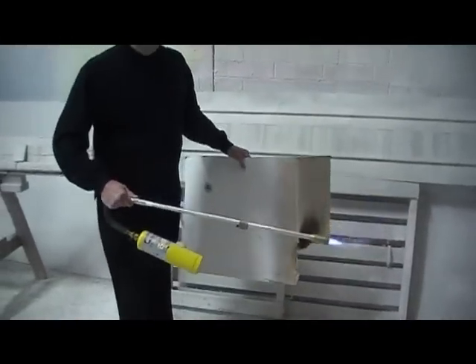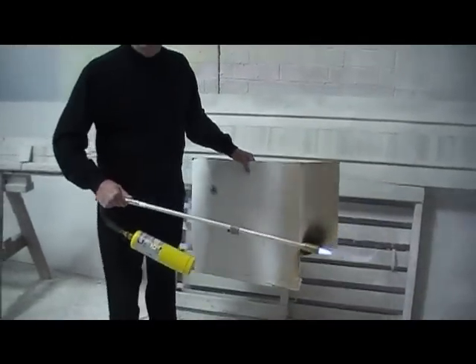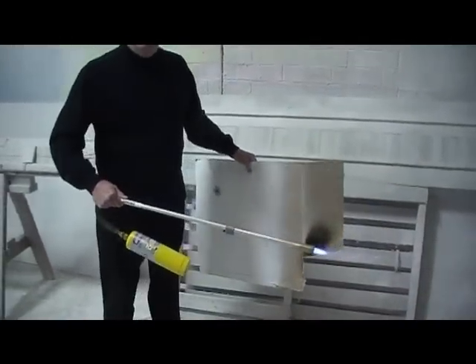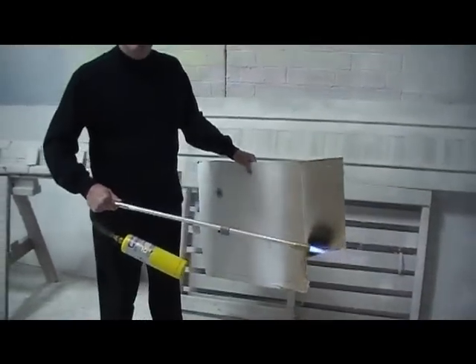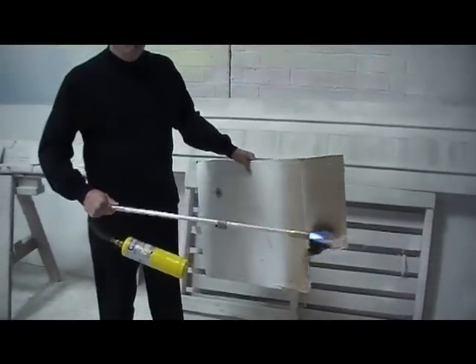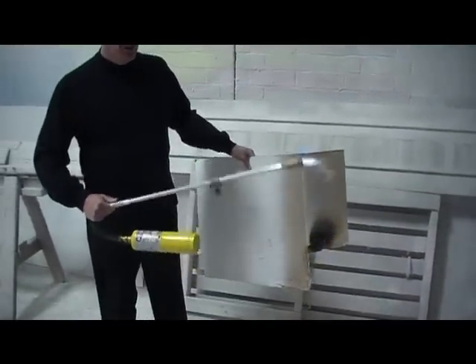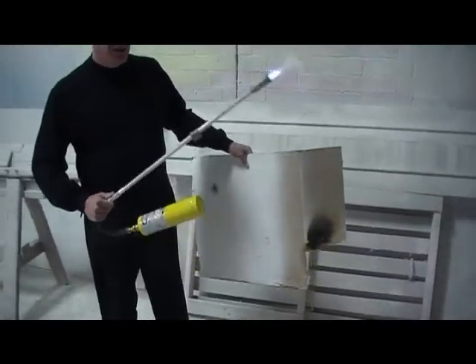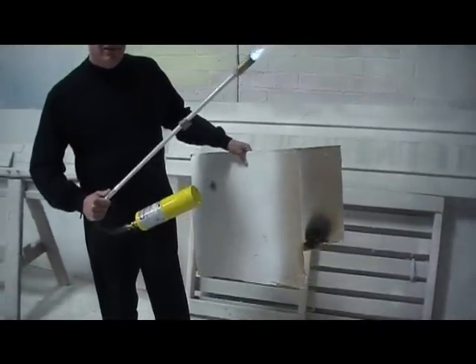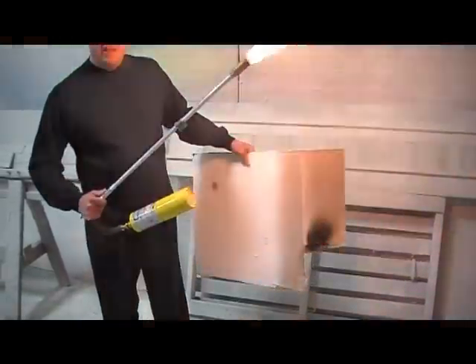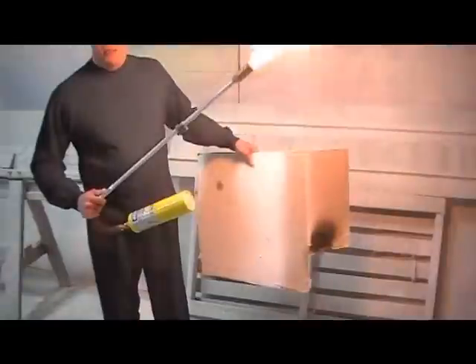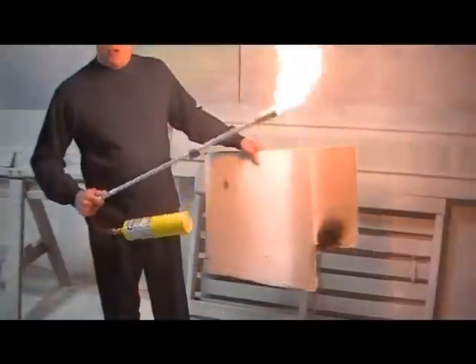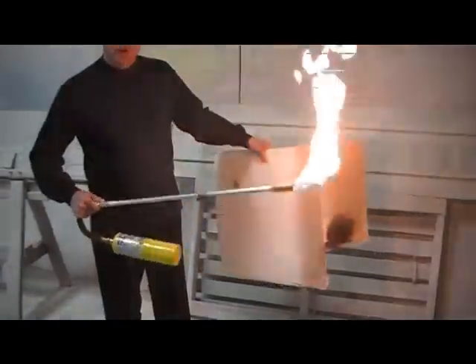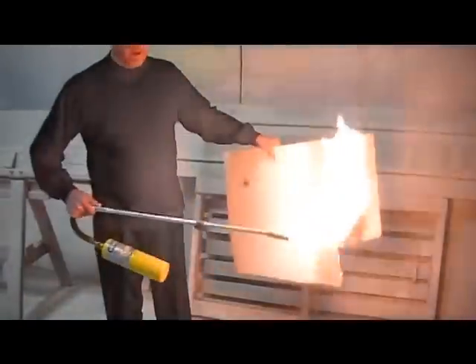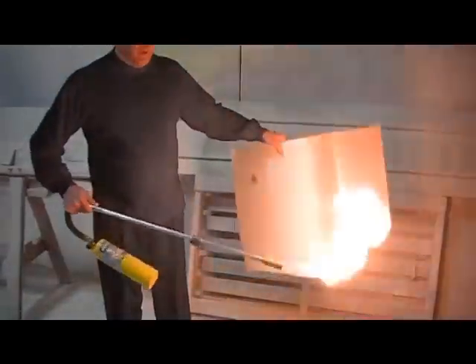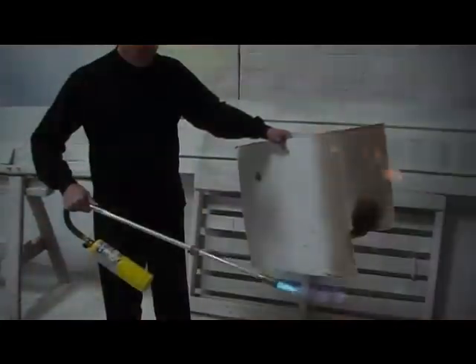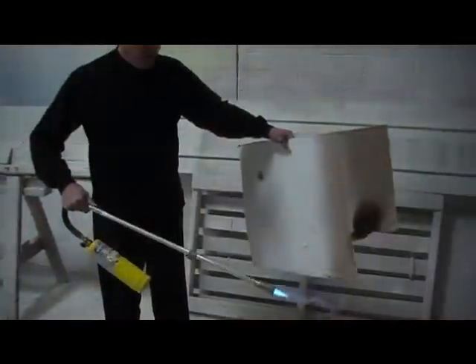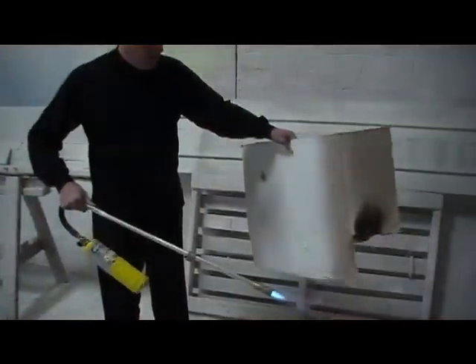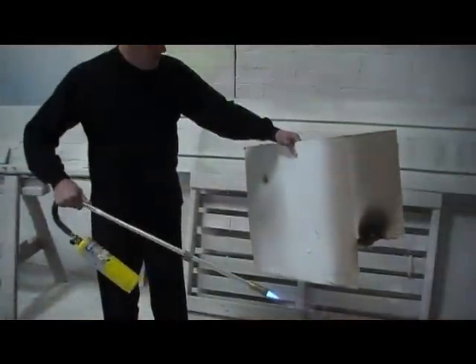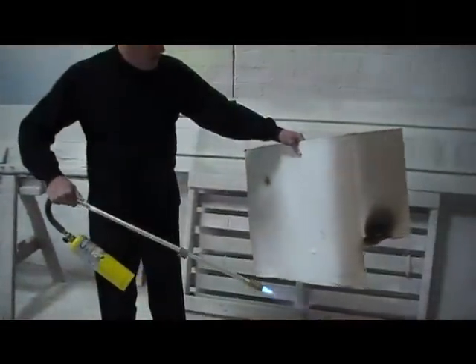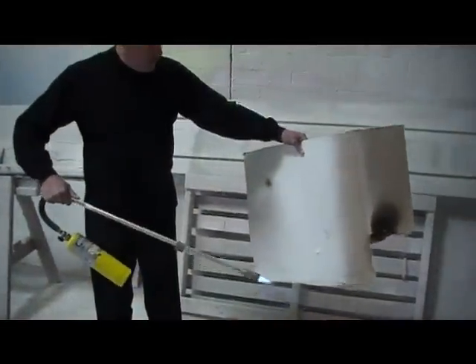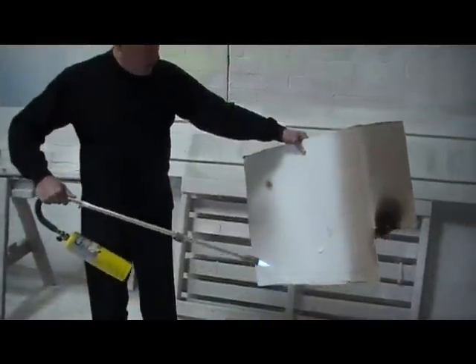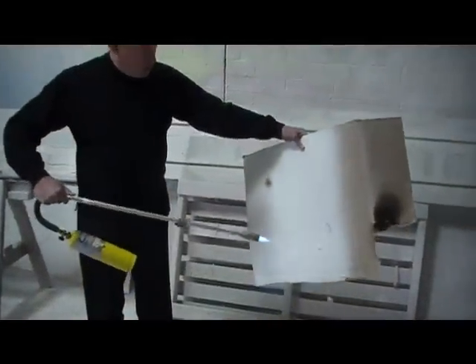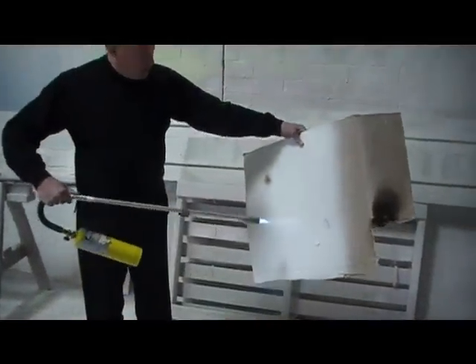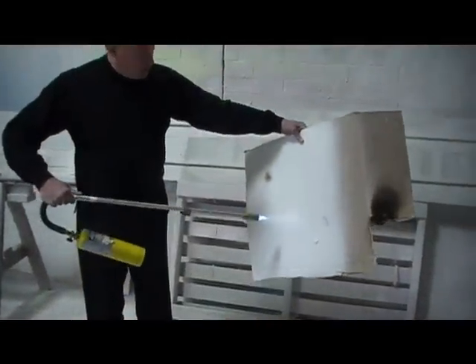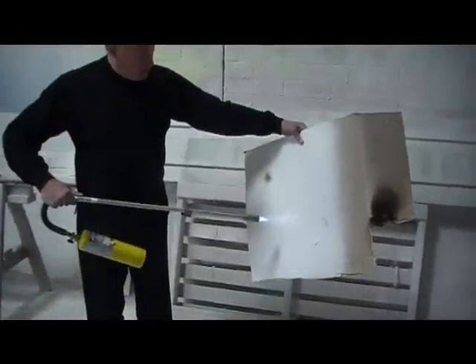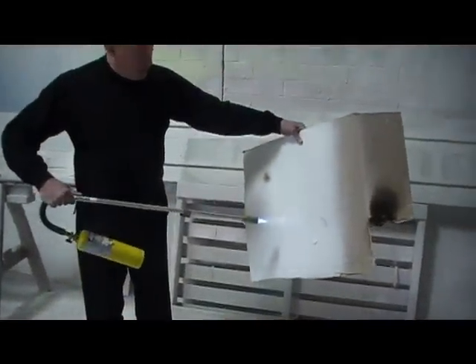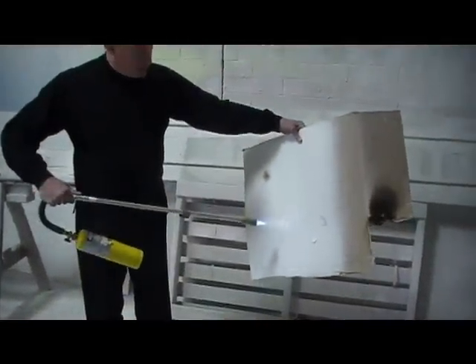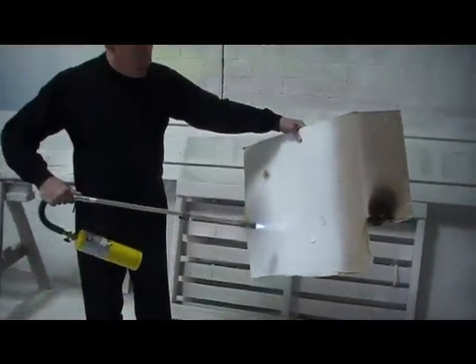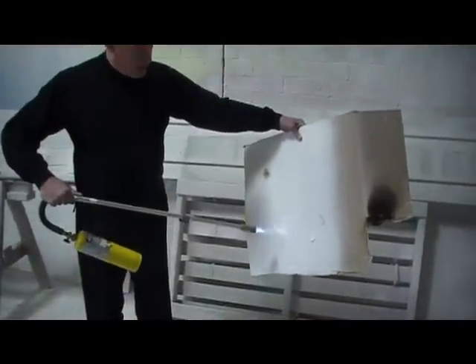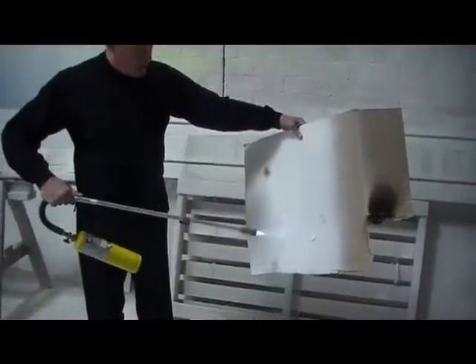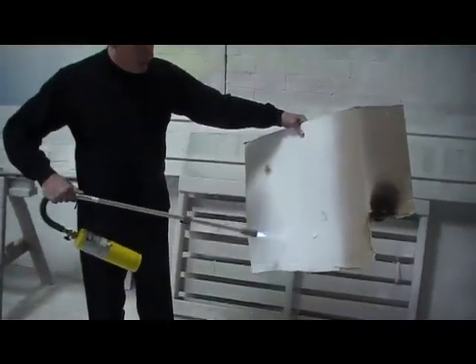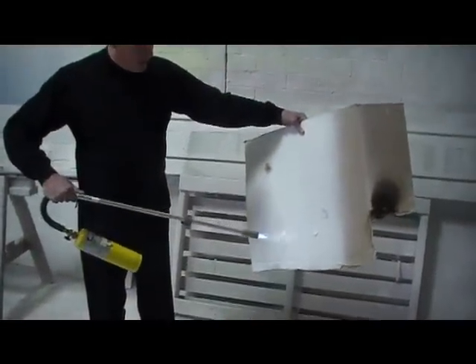Then we take the same torch and we're going to put it against the Eon Coat.